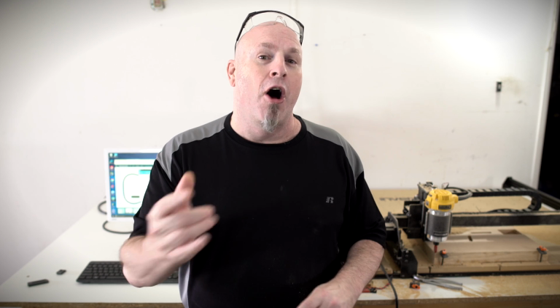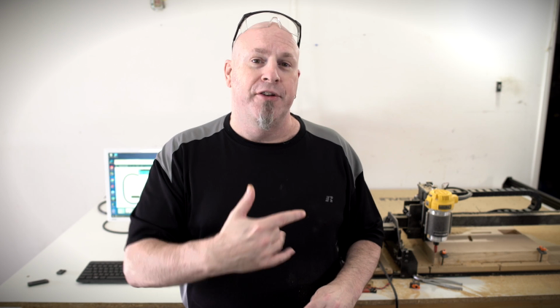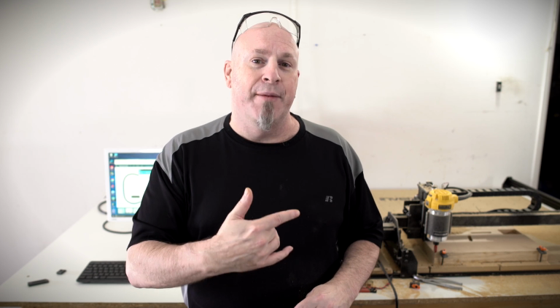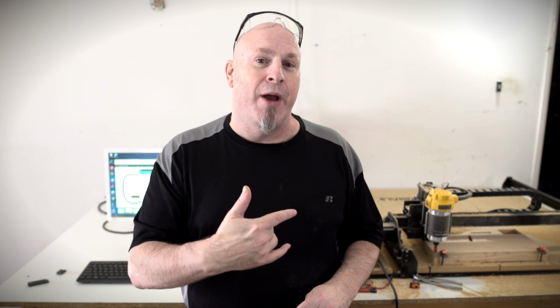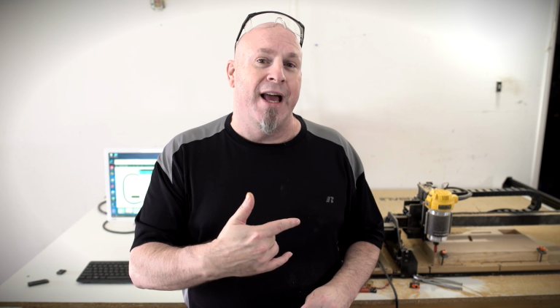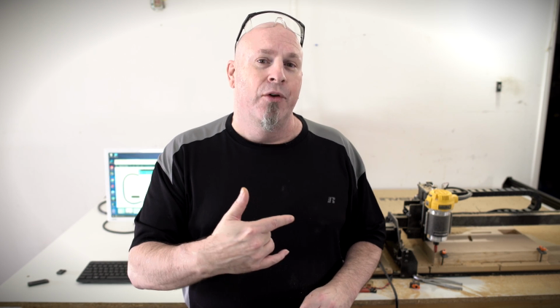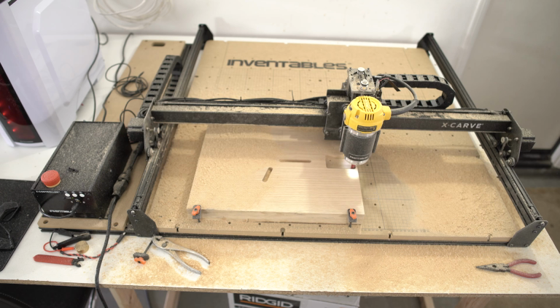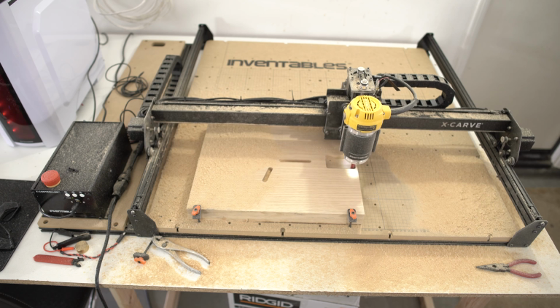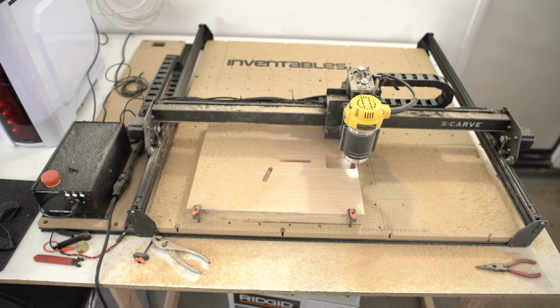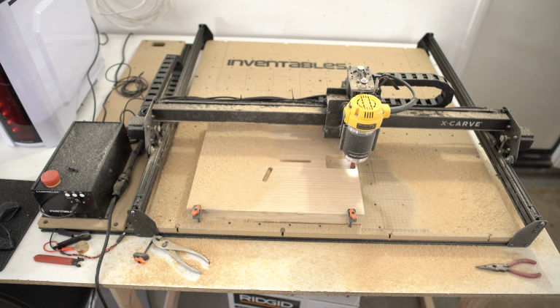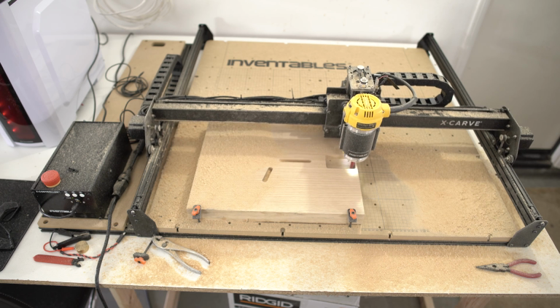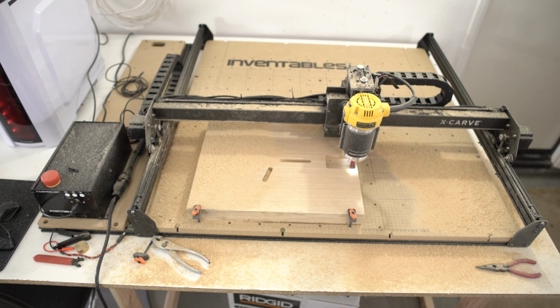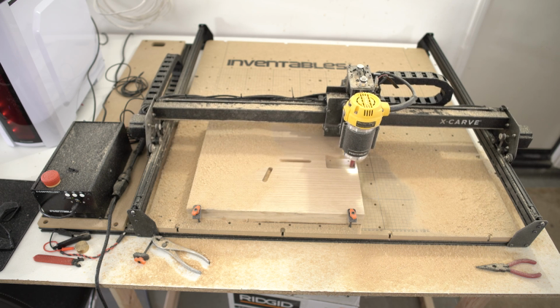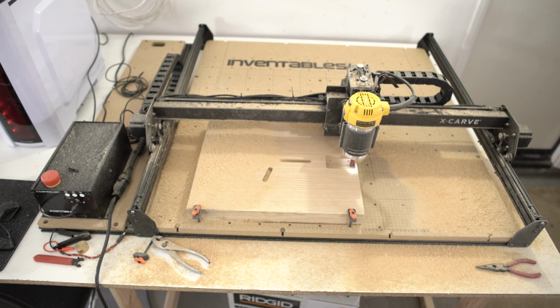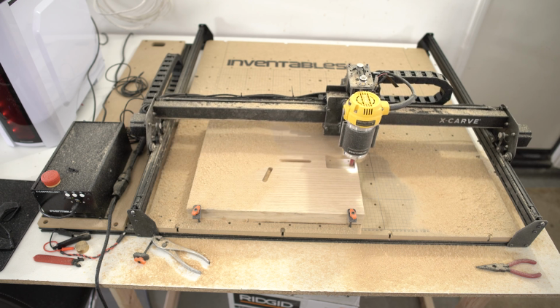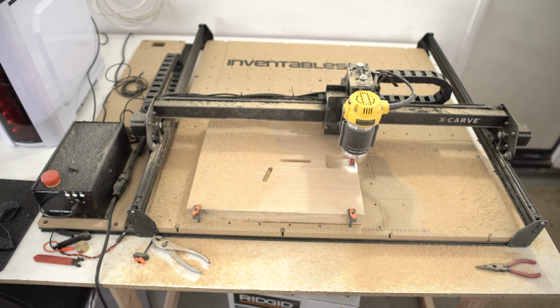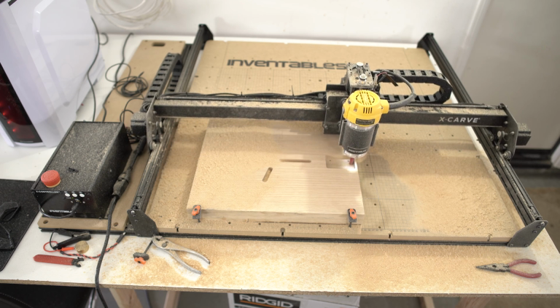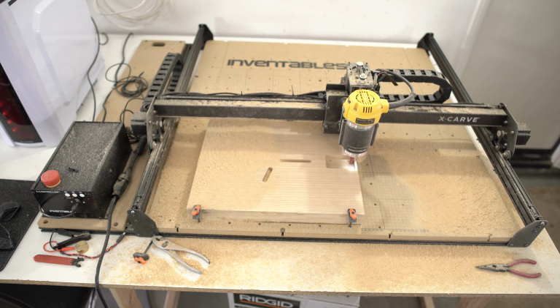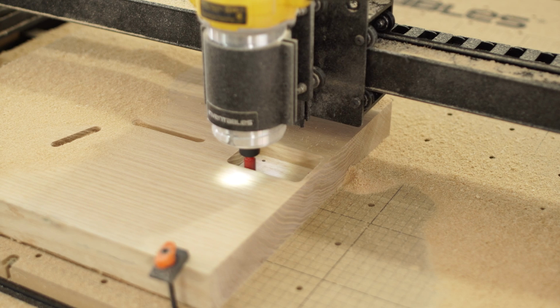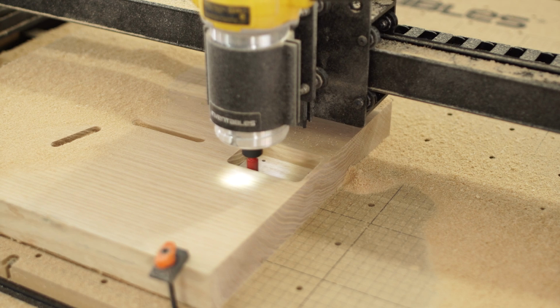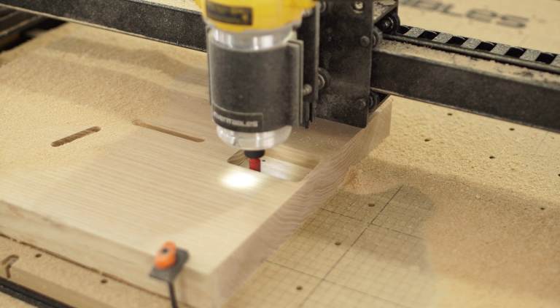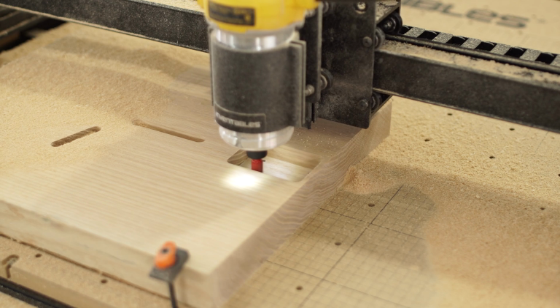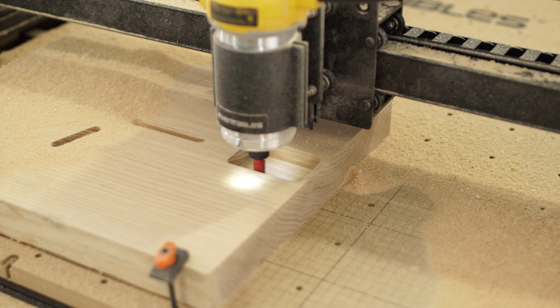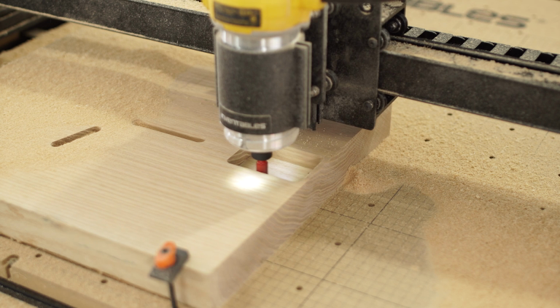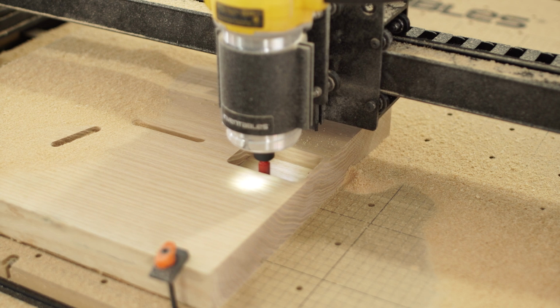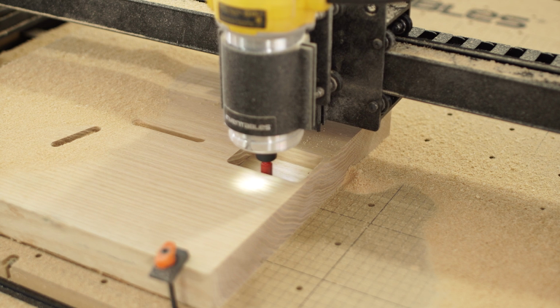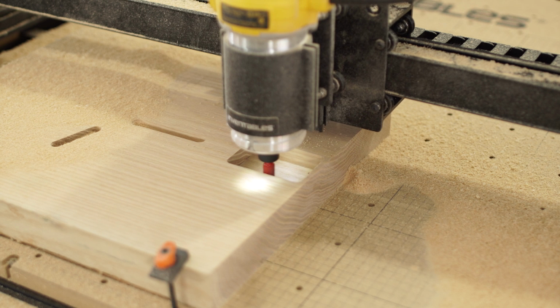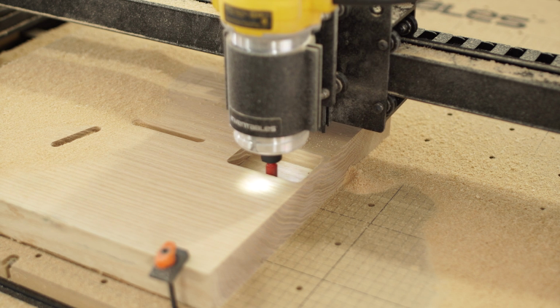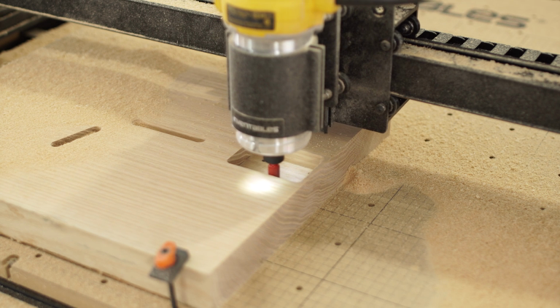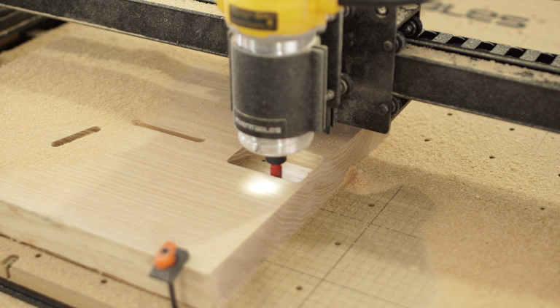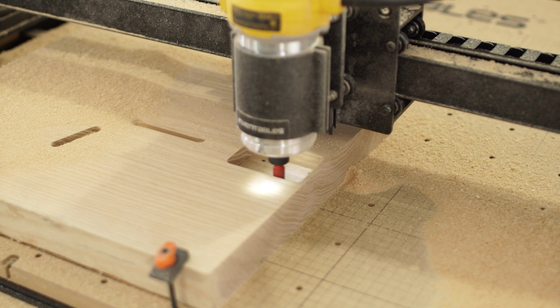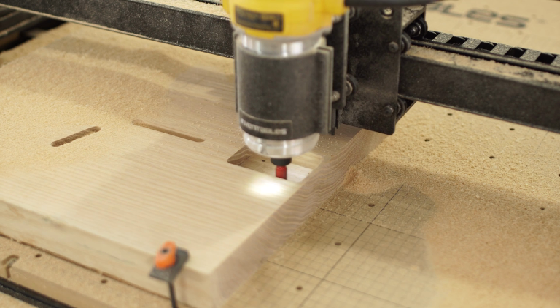Now on the table right now we have our first guitar body that we're trying. It's a Fender body — it's going to be a Telecaster. It's coming out pretty well.